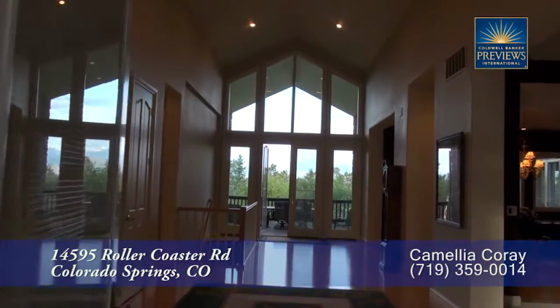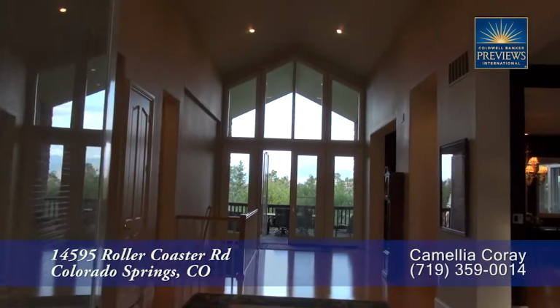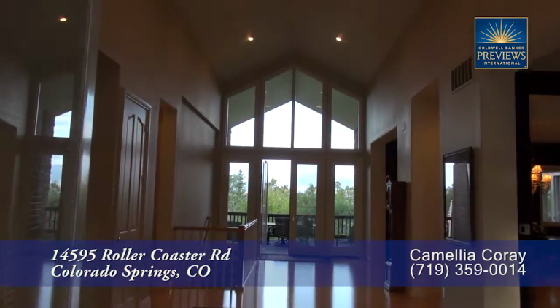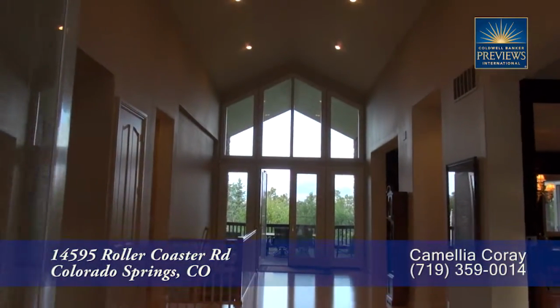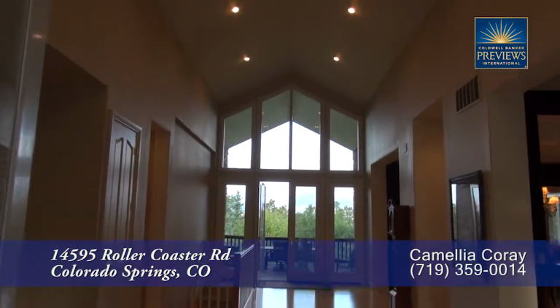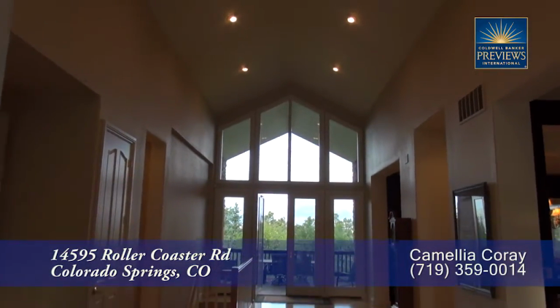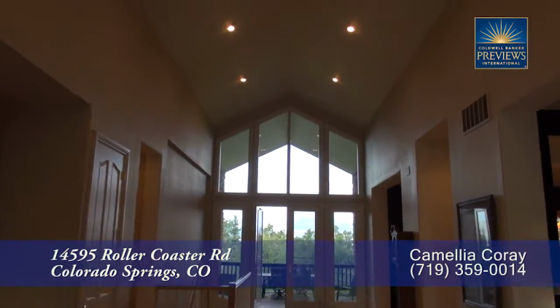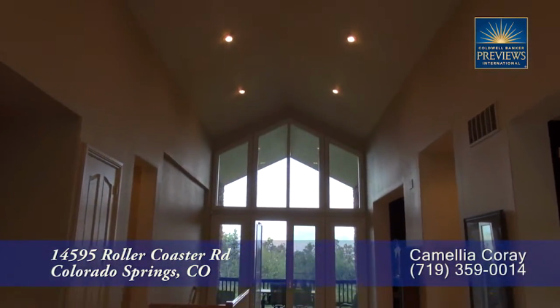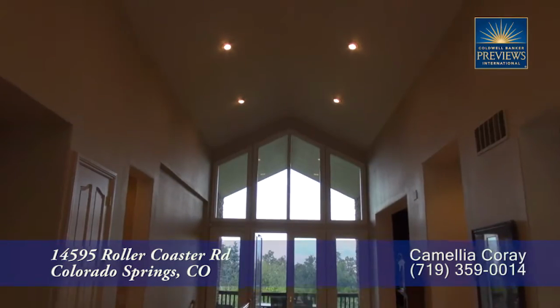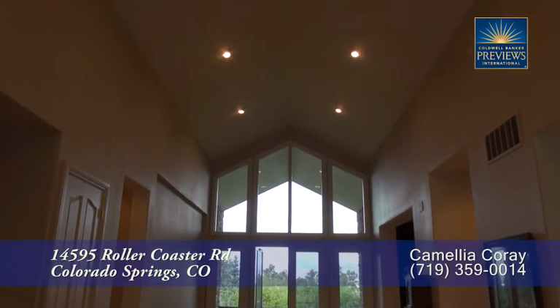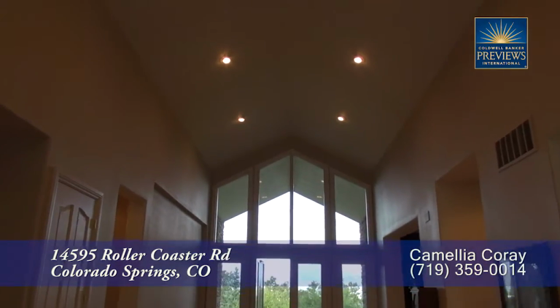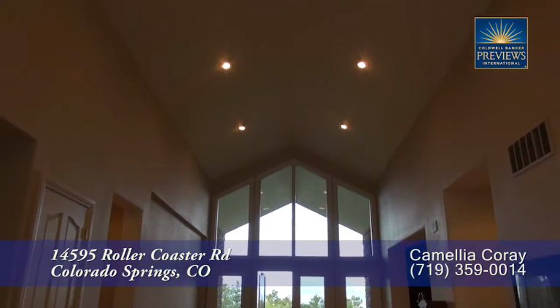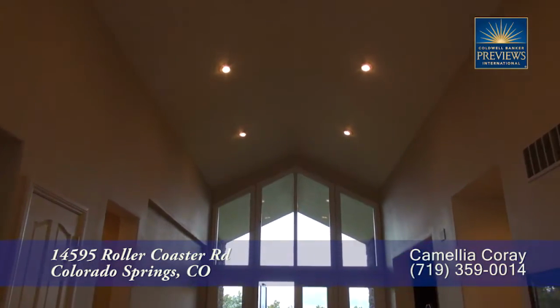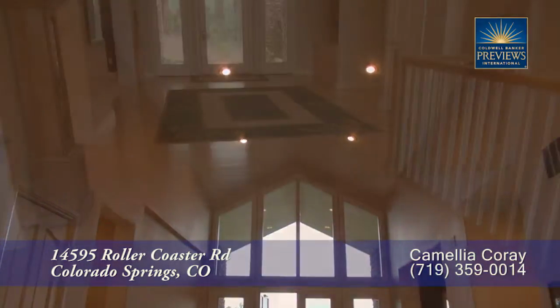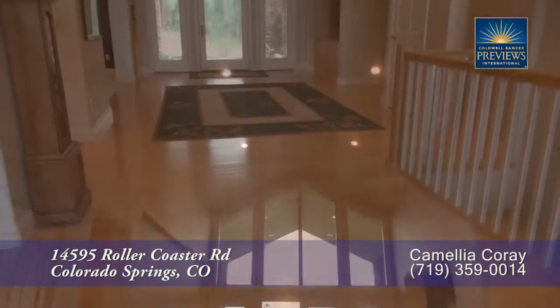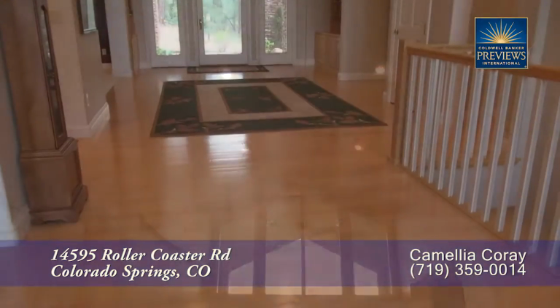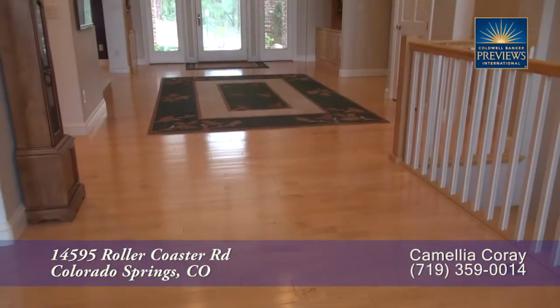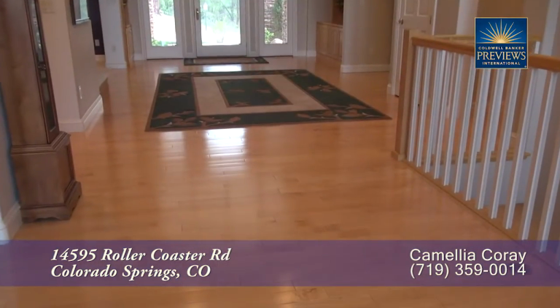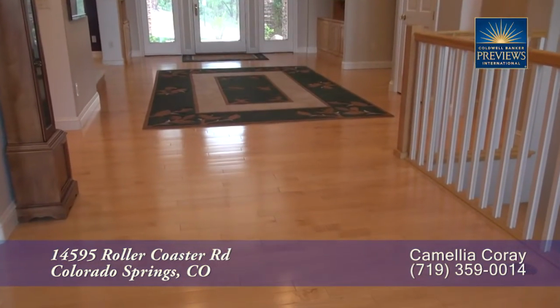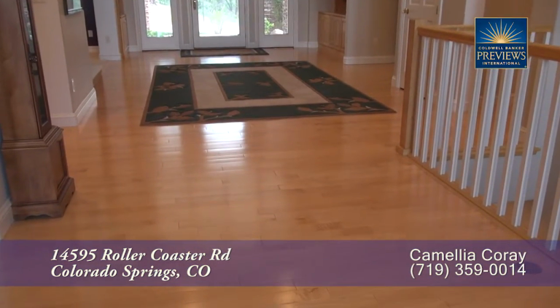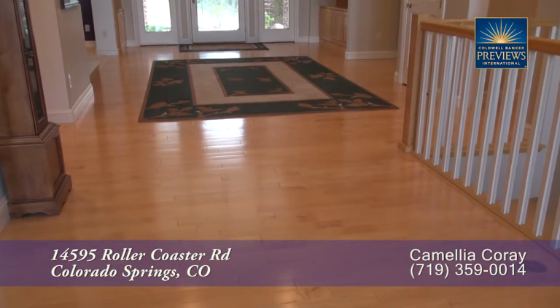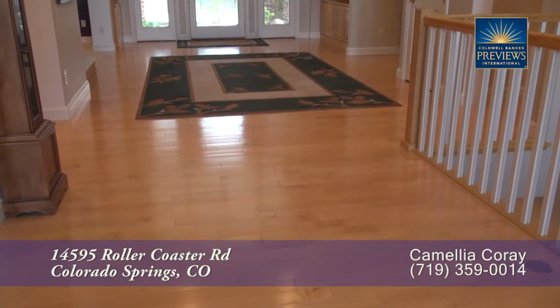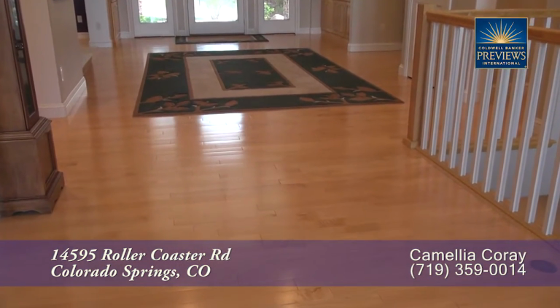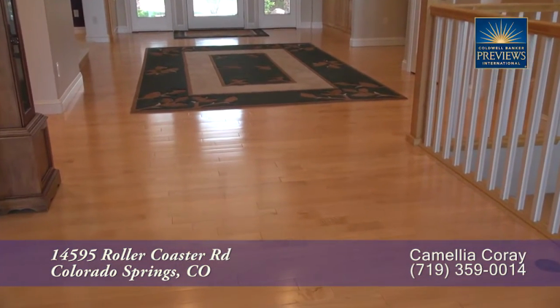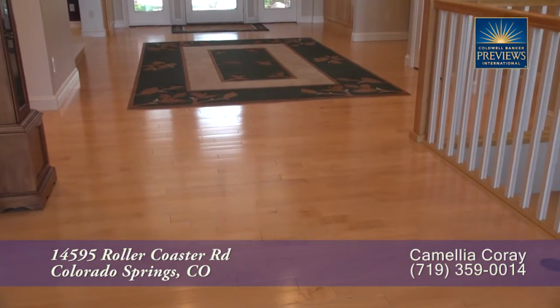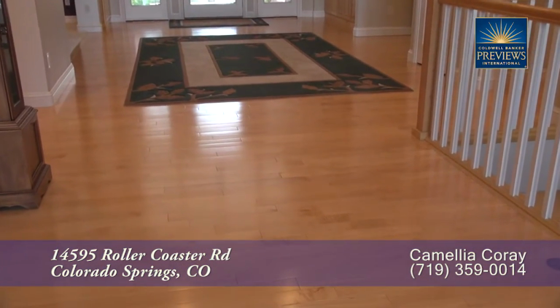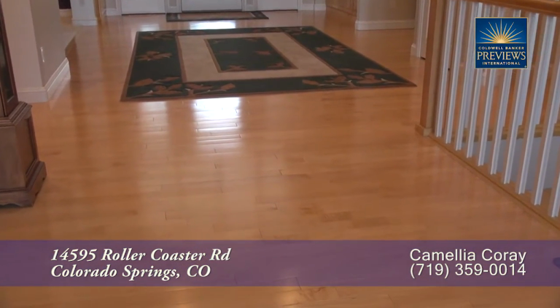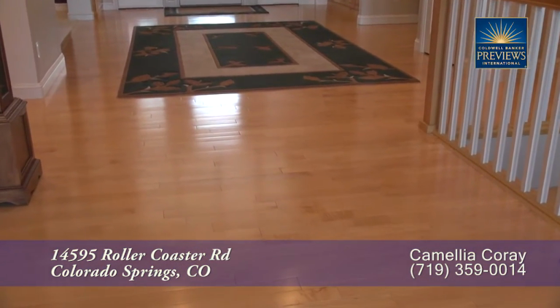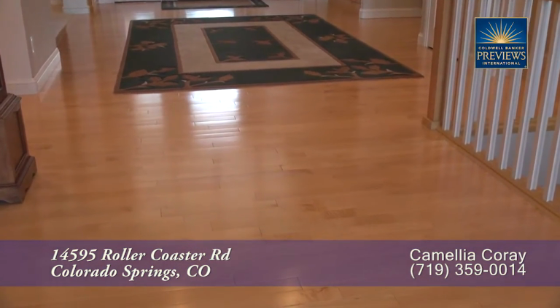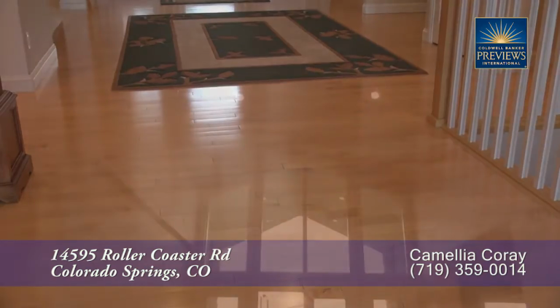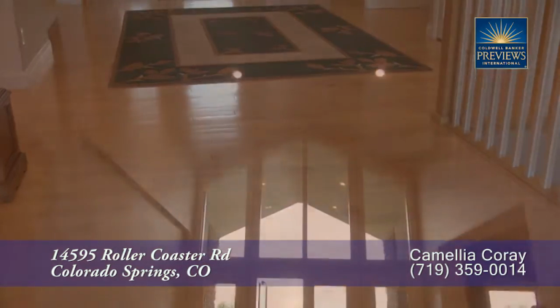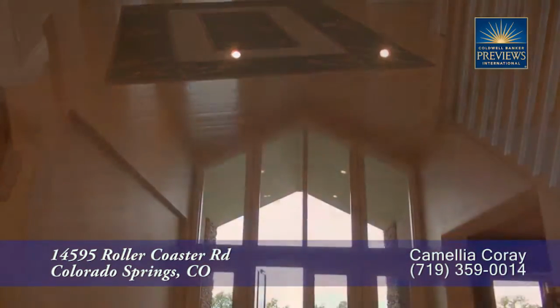you enter into the foyer with its two-story cathedral ceiling. There are beautiful maple wood floors throughout much of this main level.